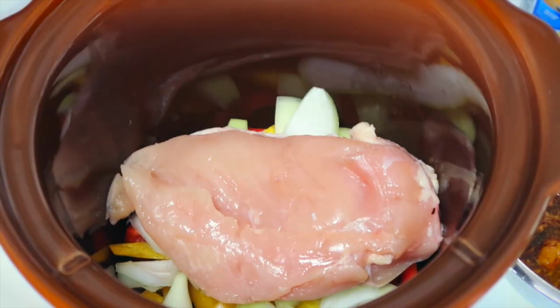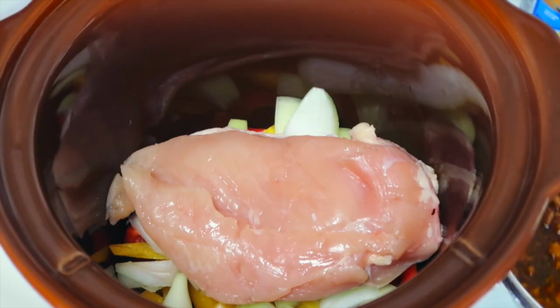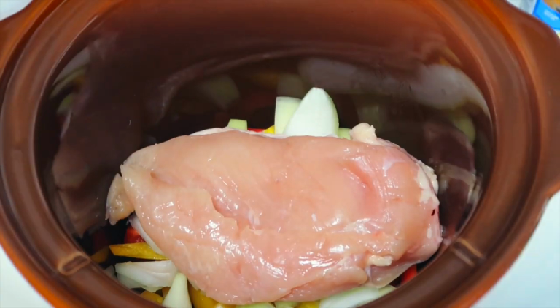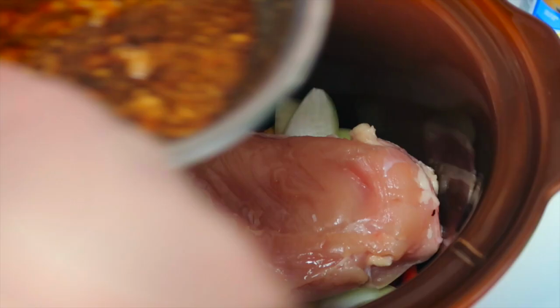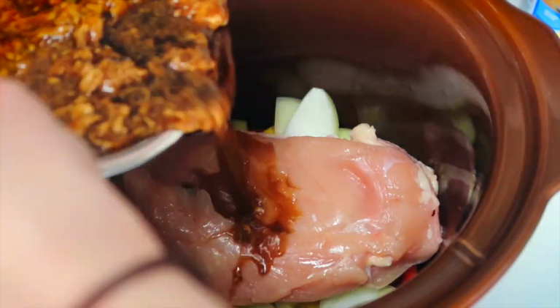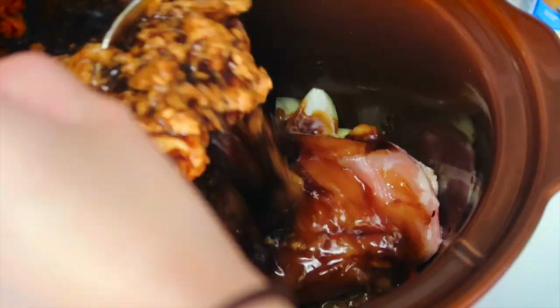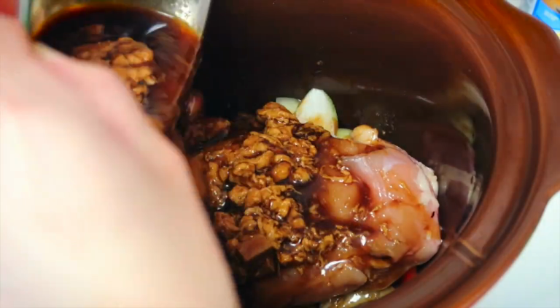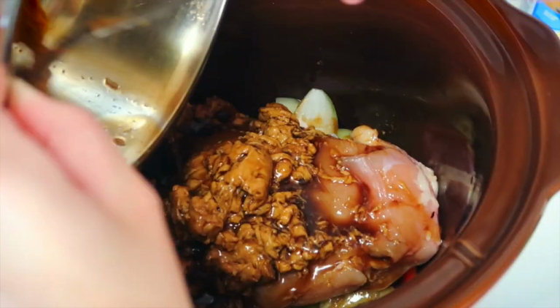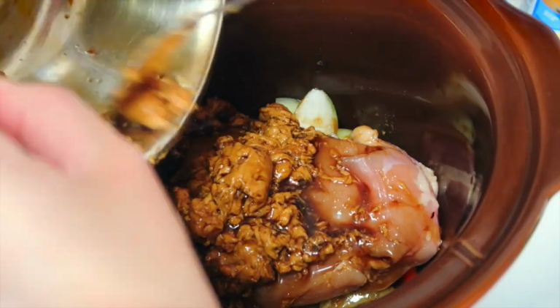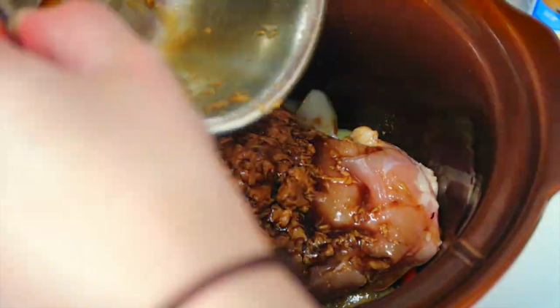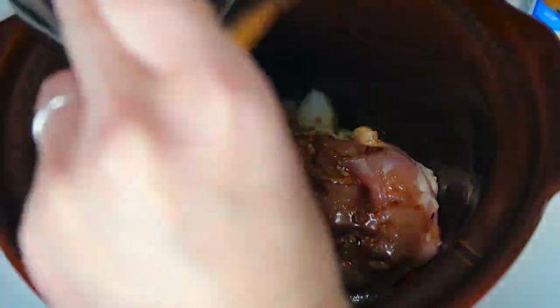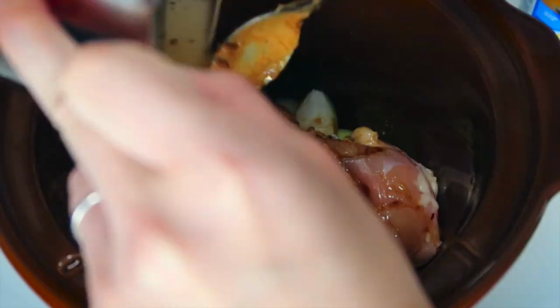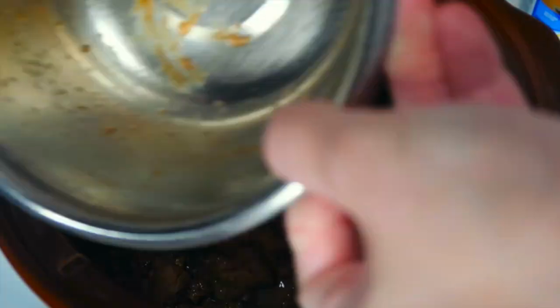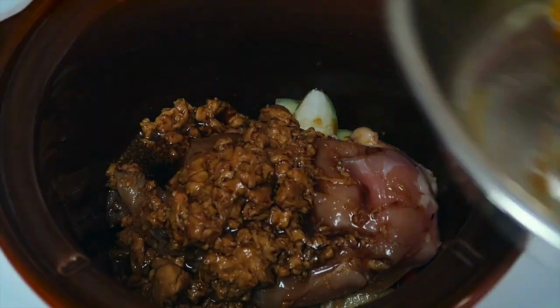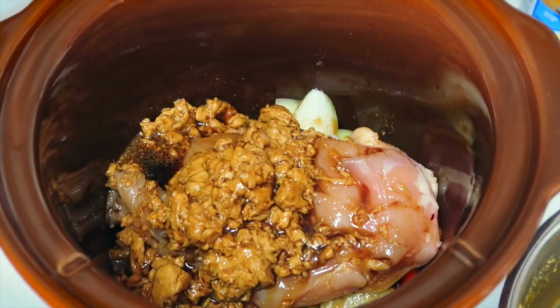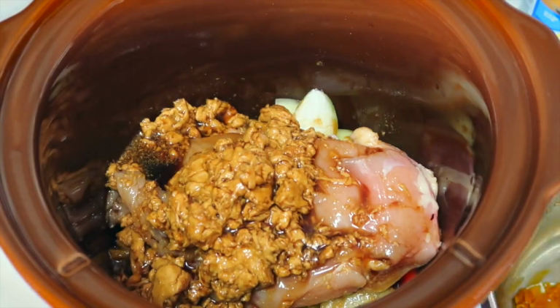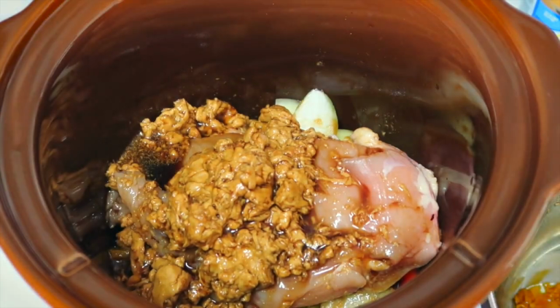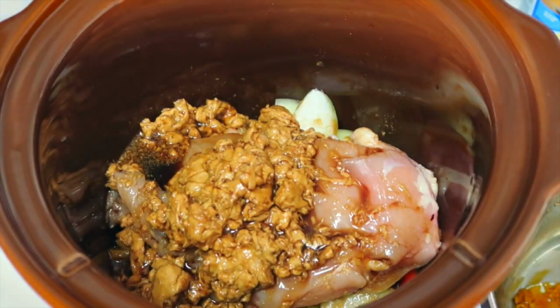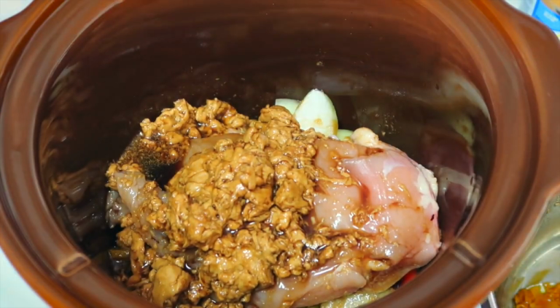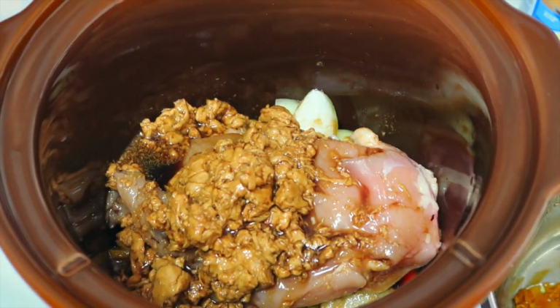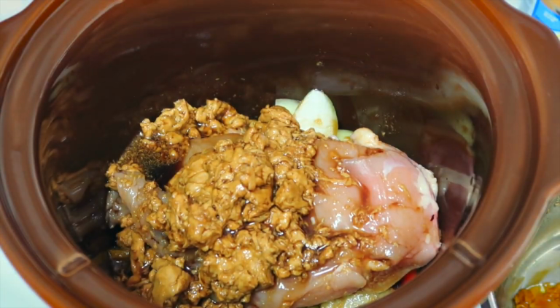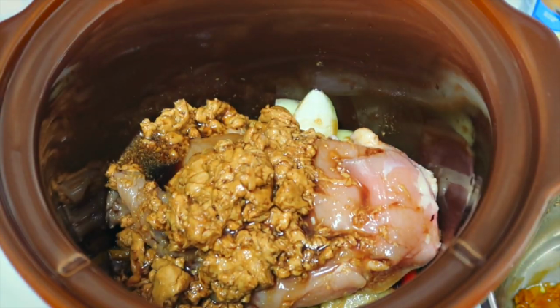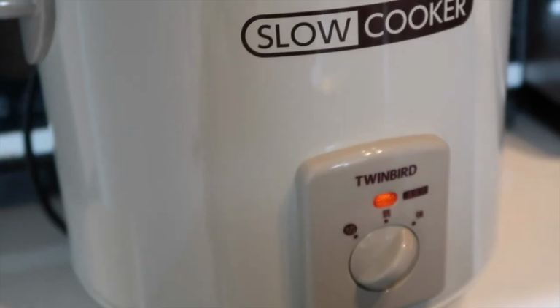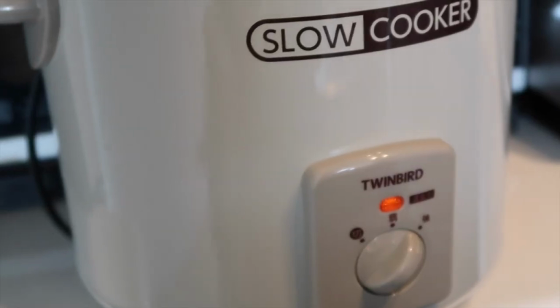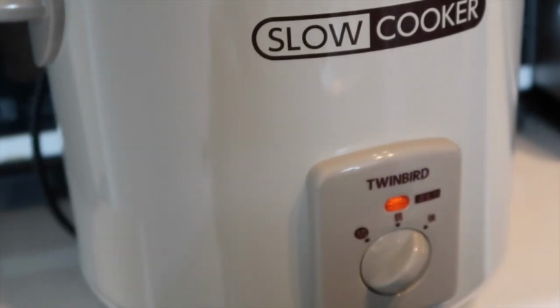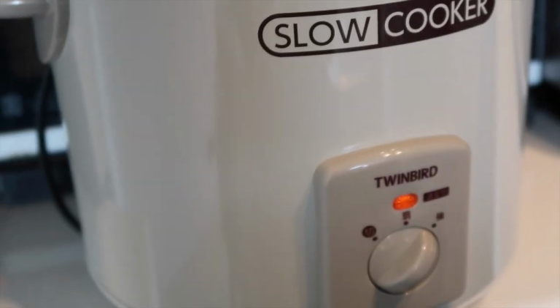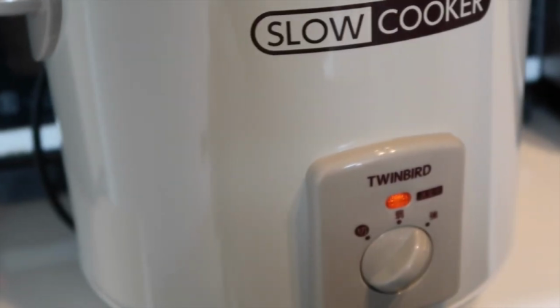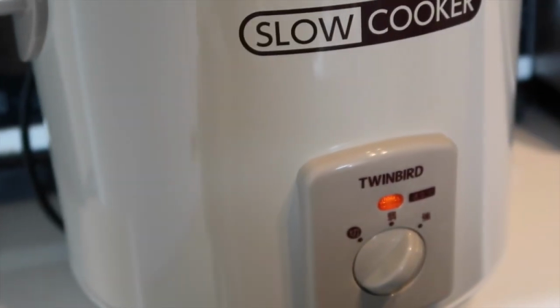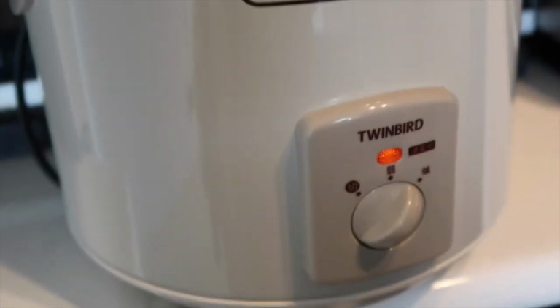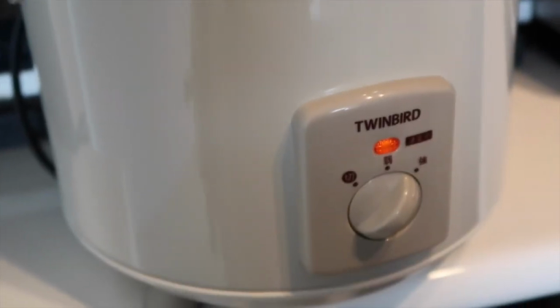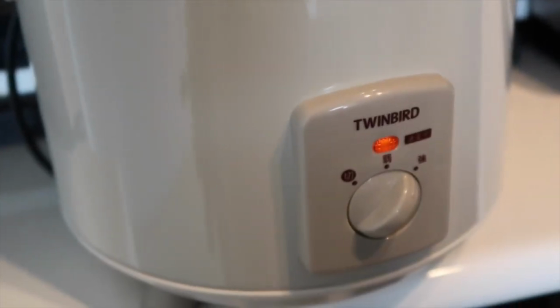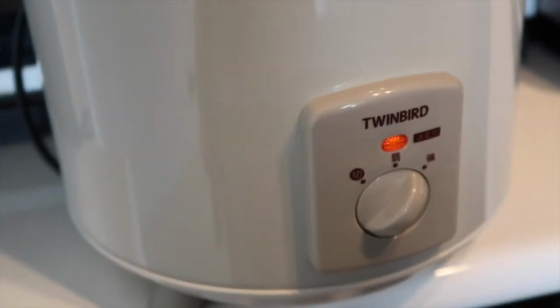Put your chicken on top of your vegetables and pour the peanut sauce over the chicken. Turn your slow cooker to high and come back in four hours.